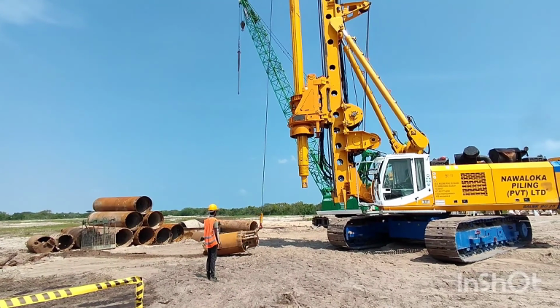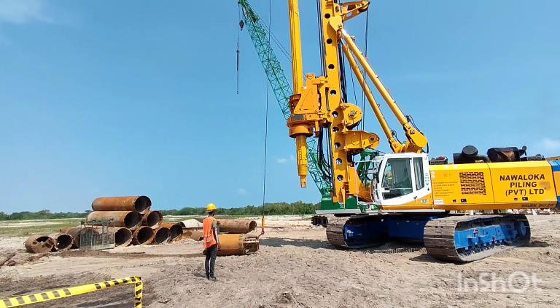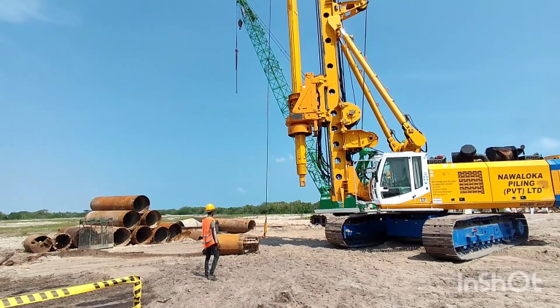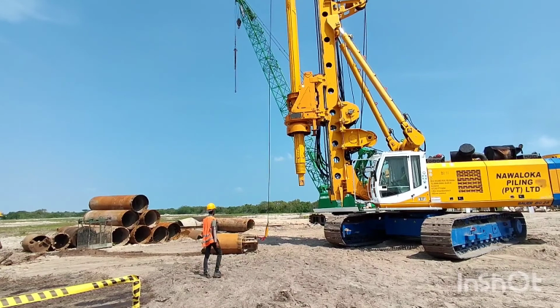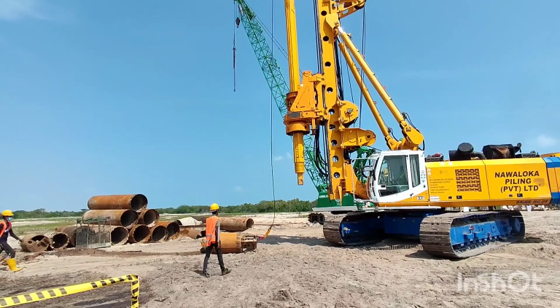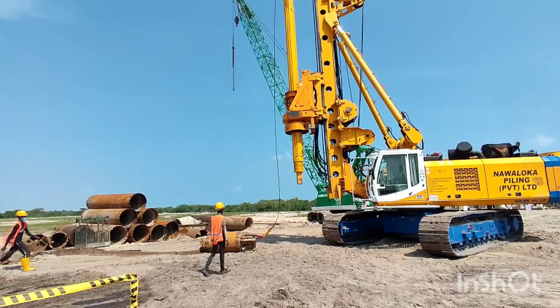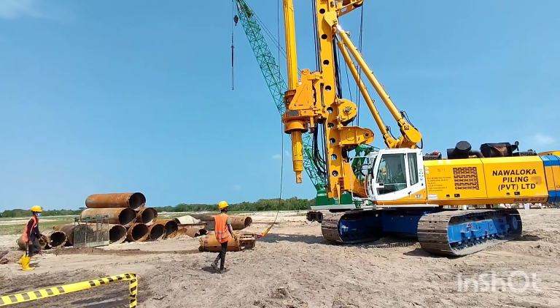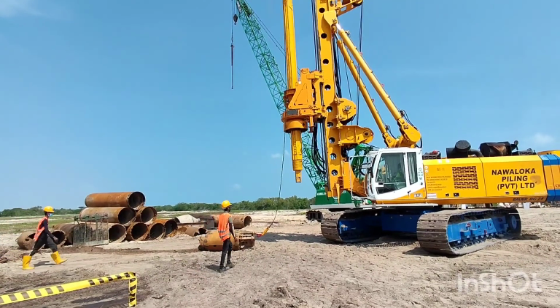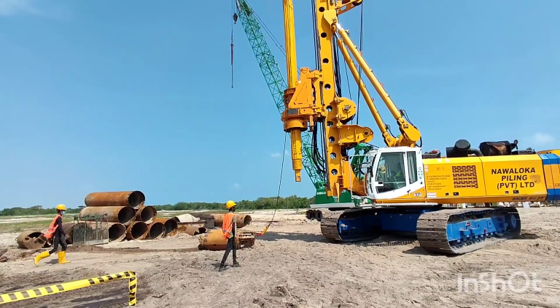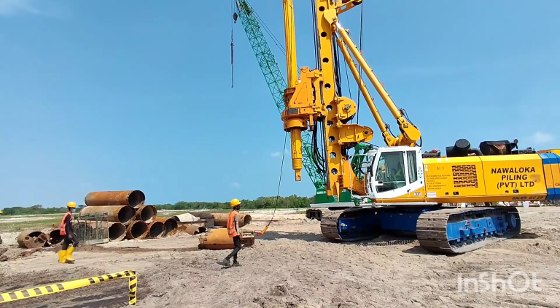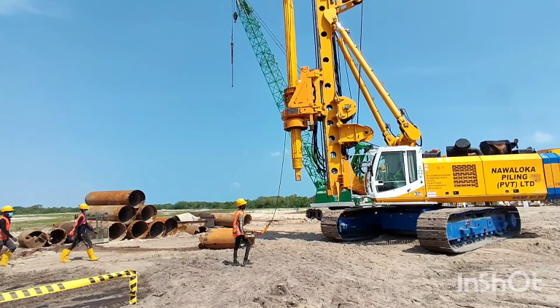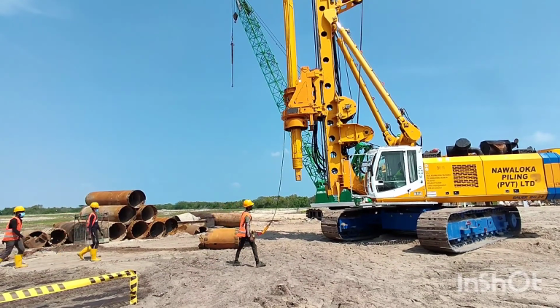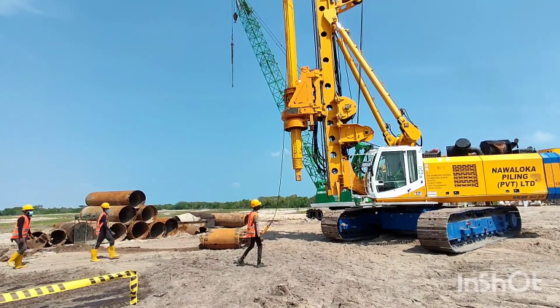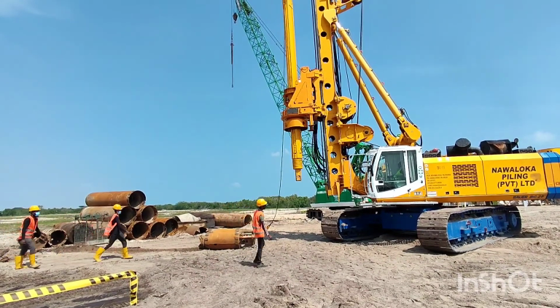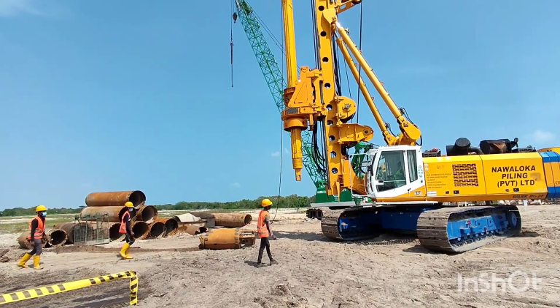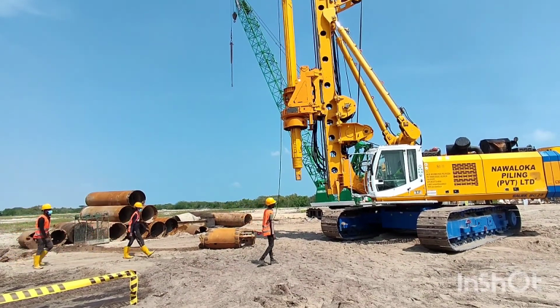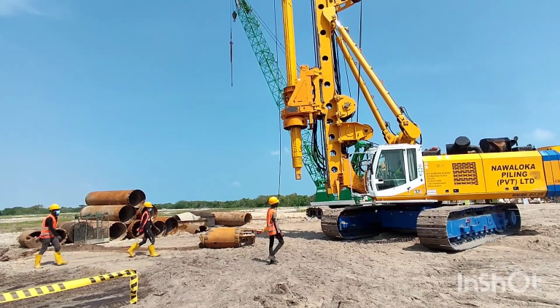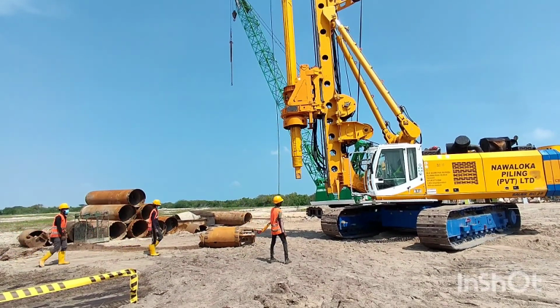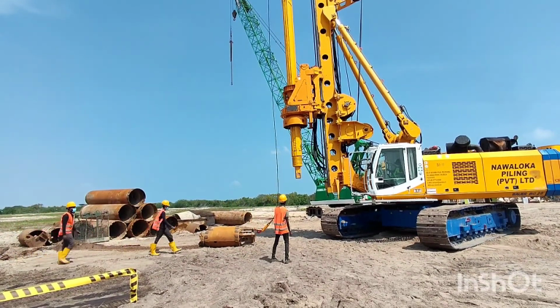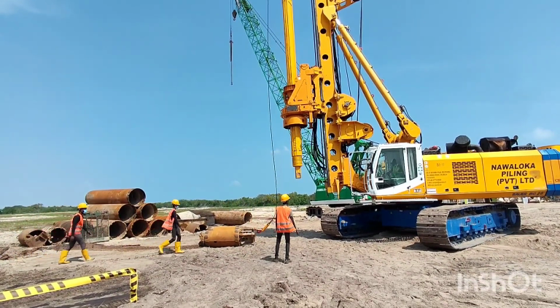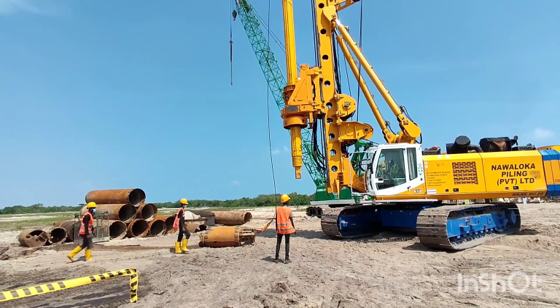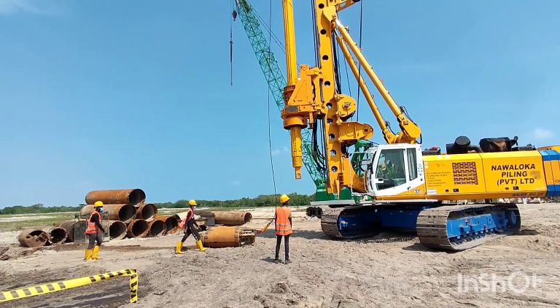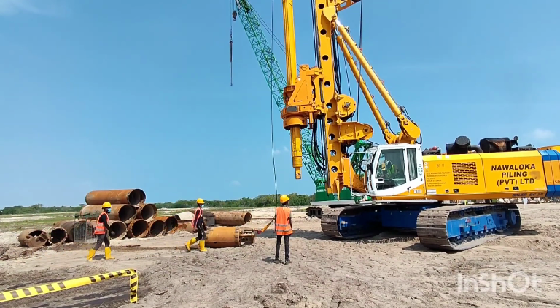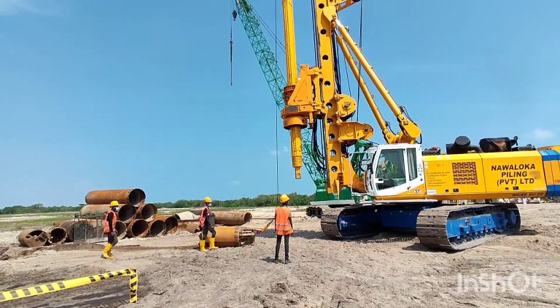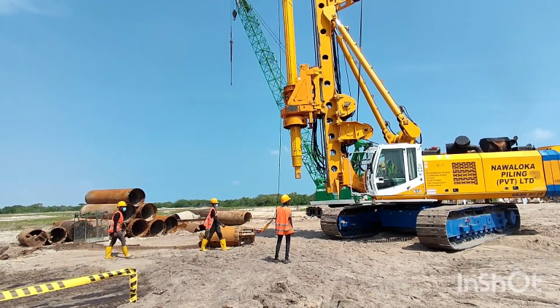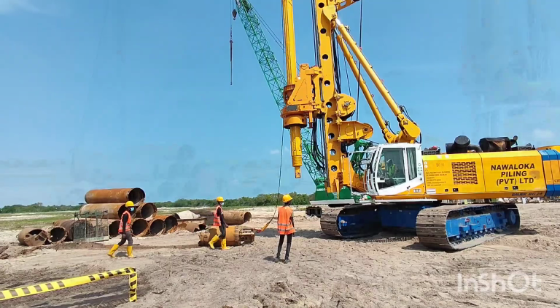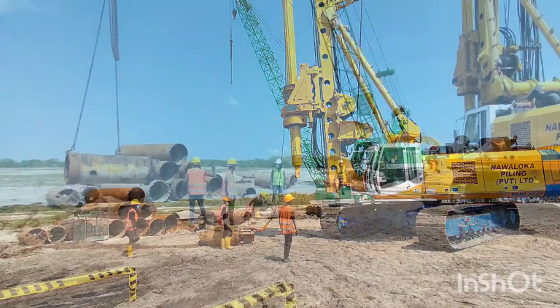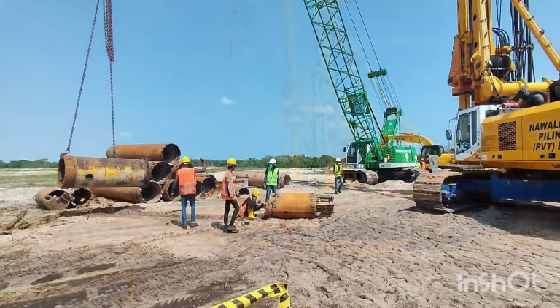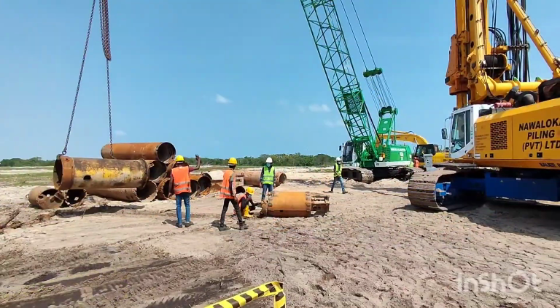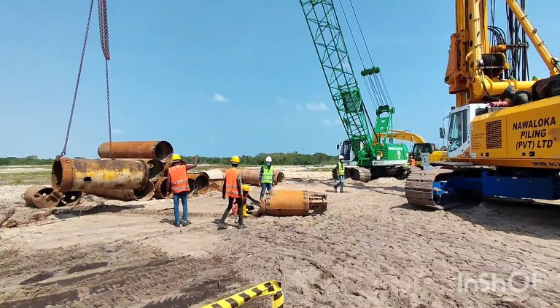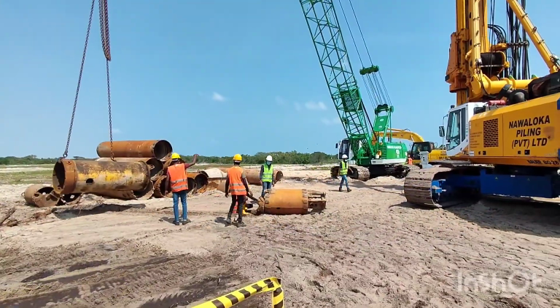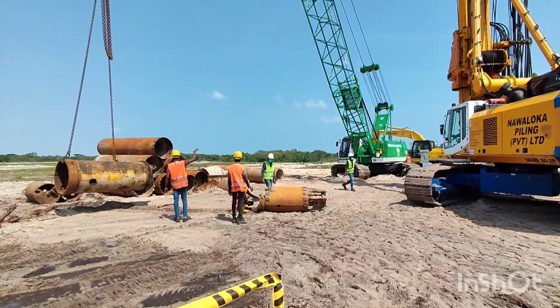Actually in this area, the area is fully covered with sand. So we can use this rock bucket to remove the sand inside the drill hole.